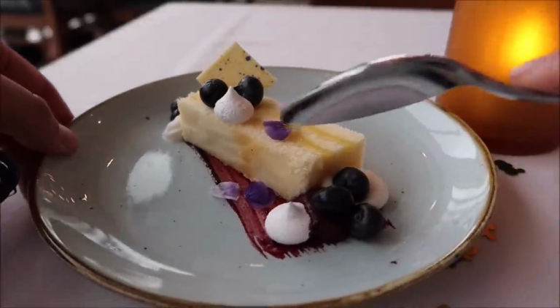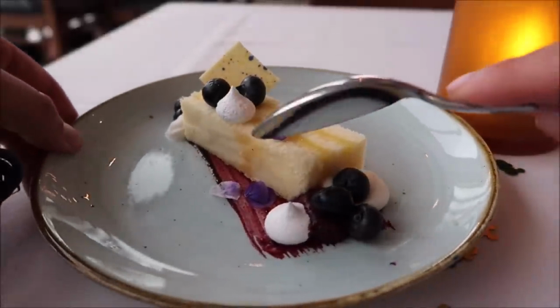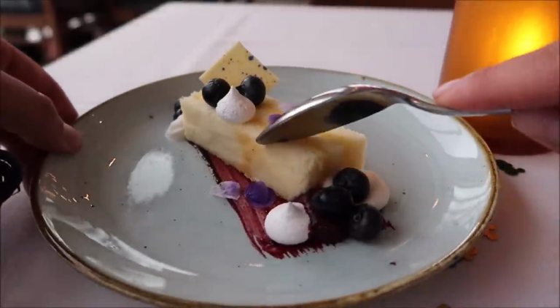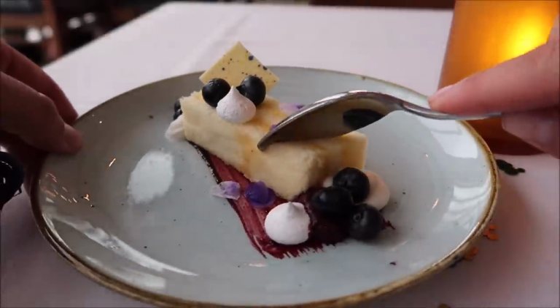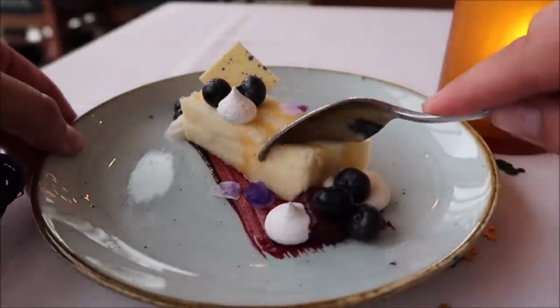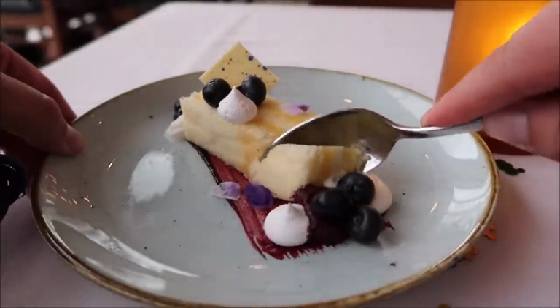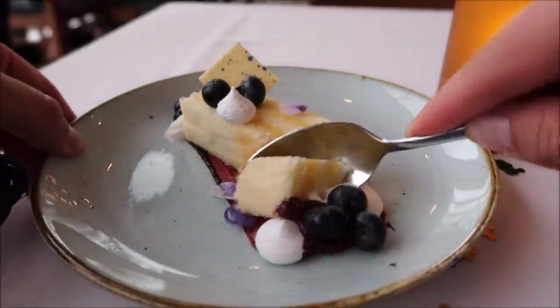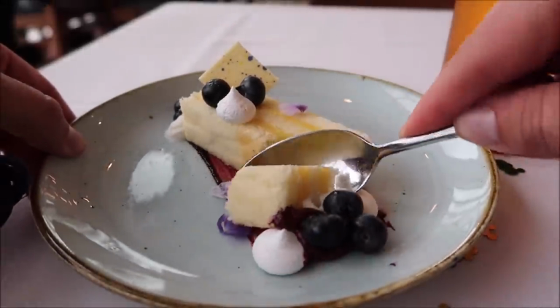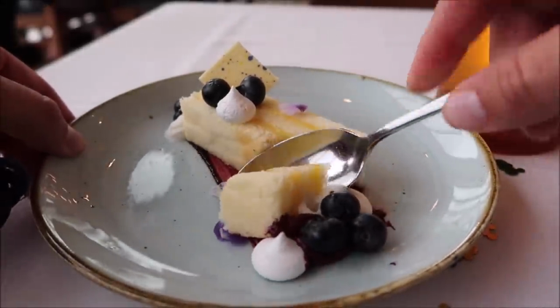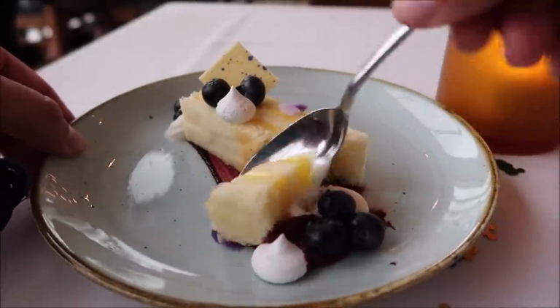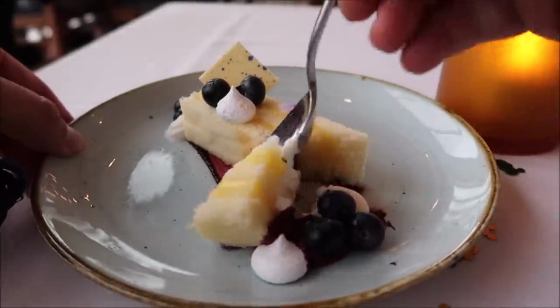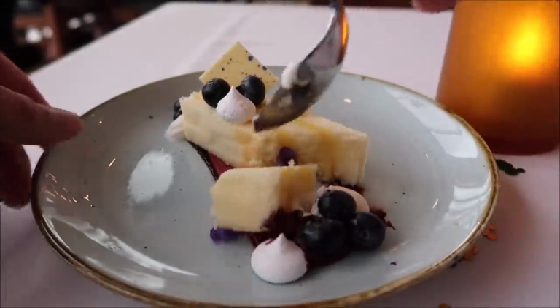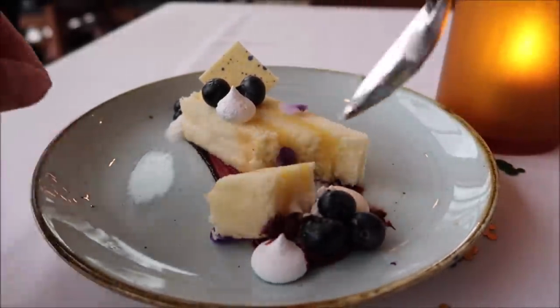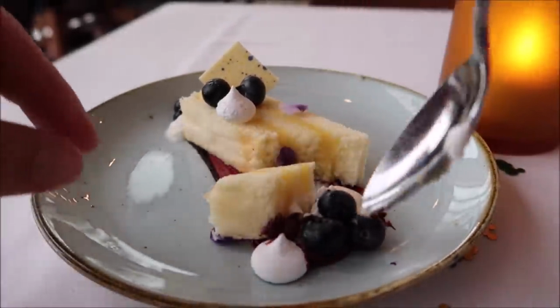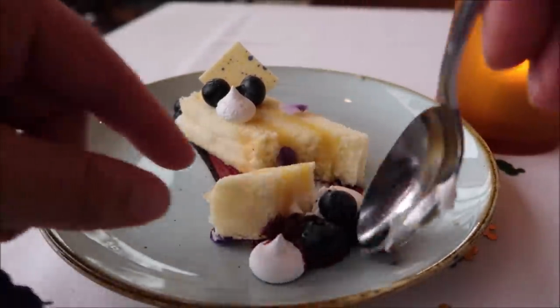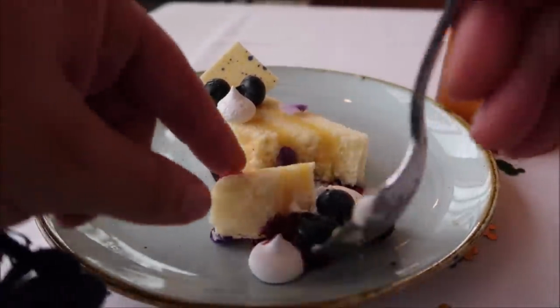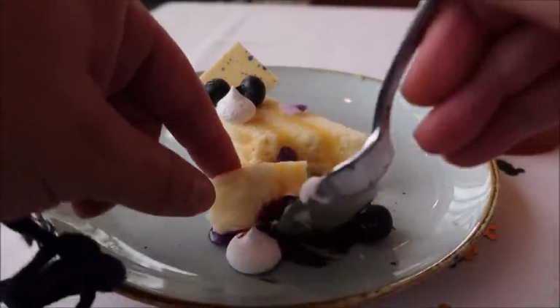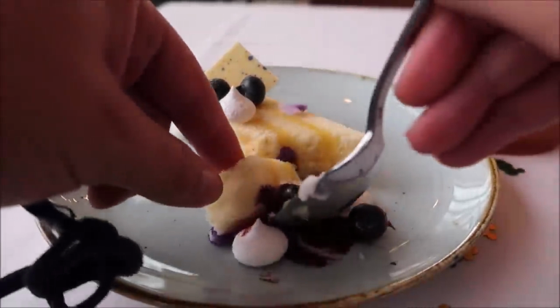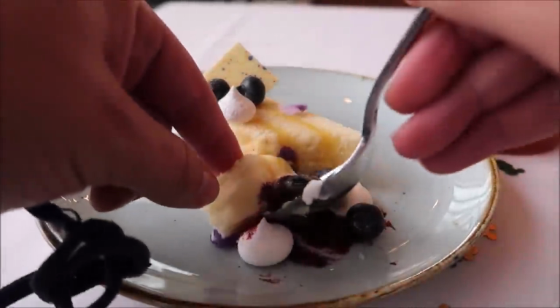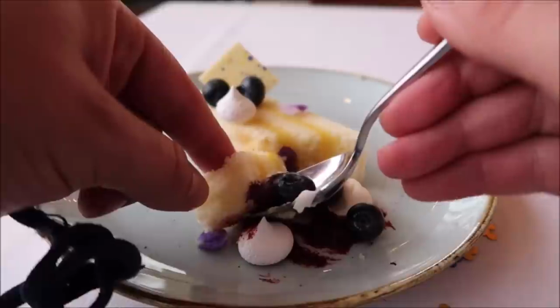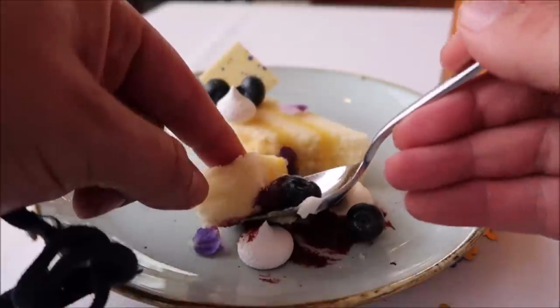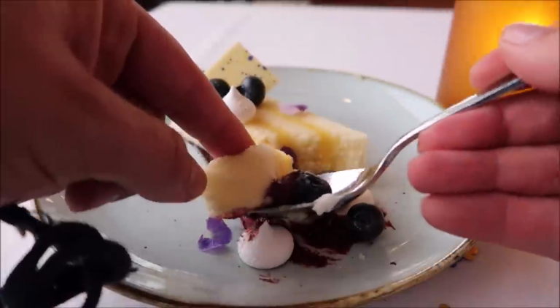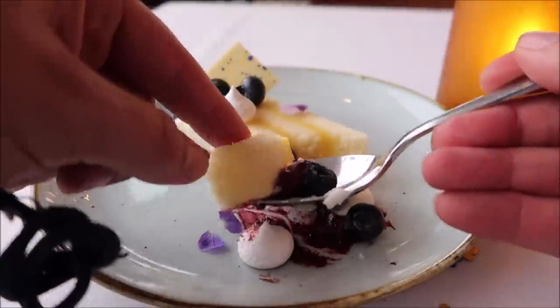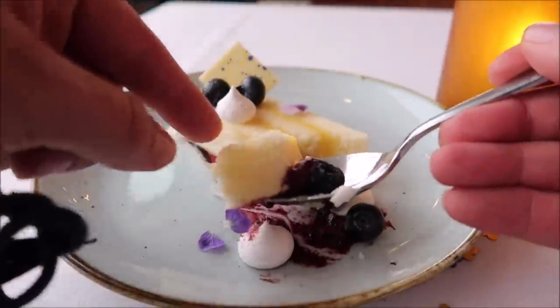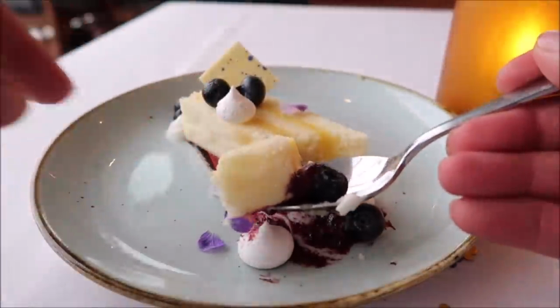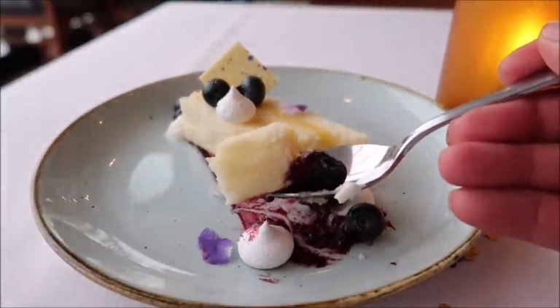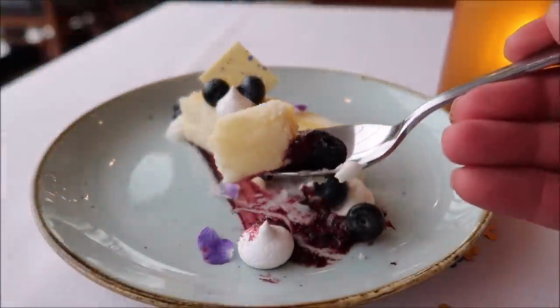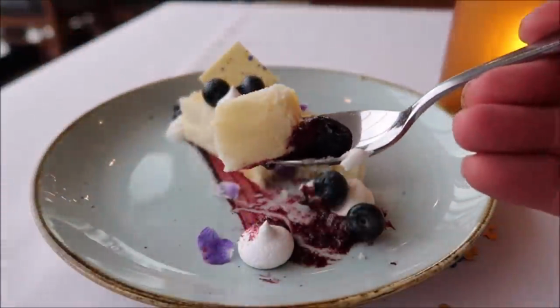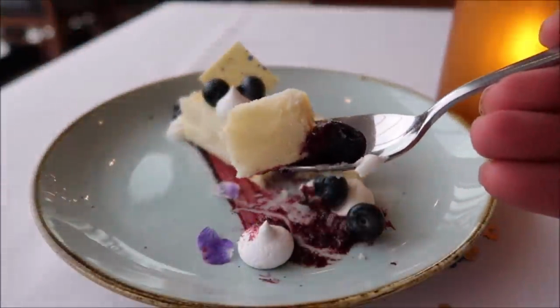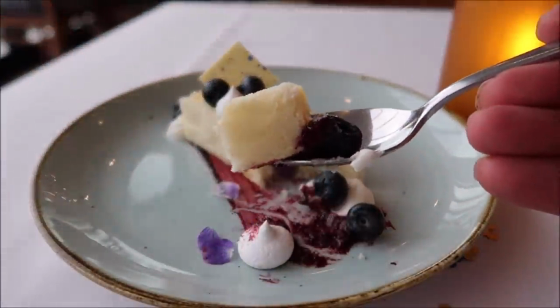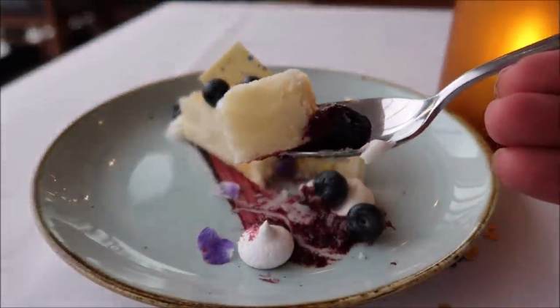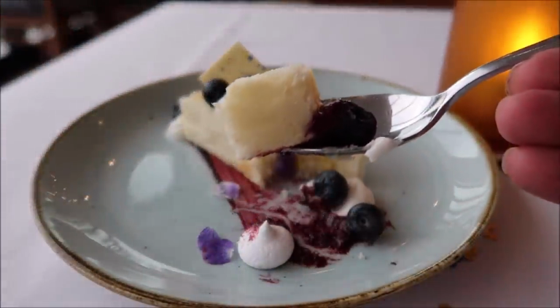Alright, here we go — take a little piece from the side, make sure you get the blueberry on there.